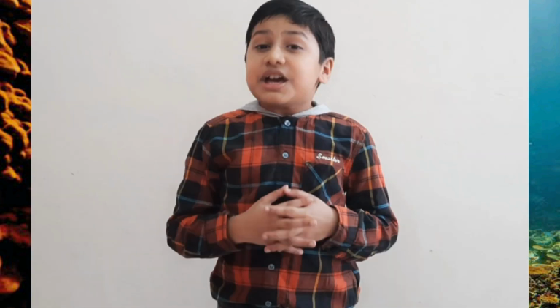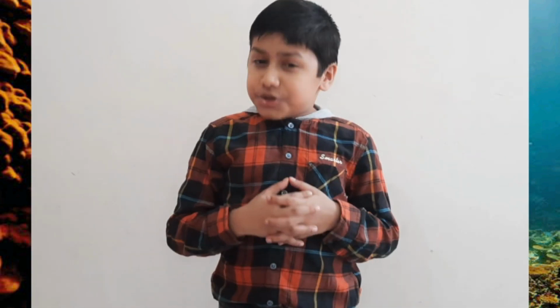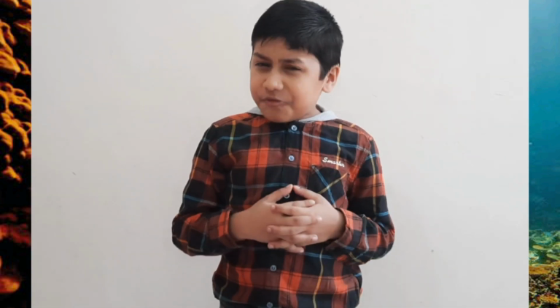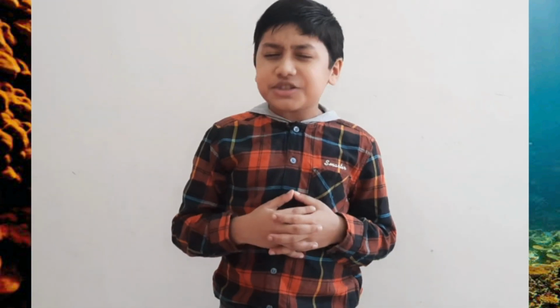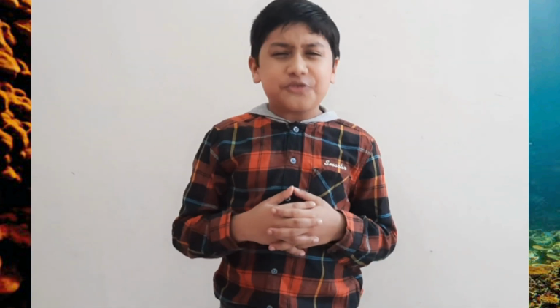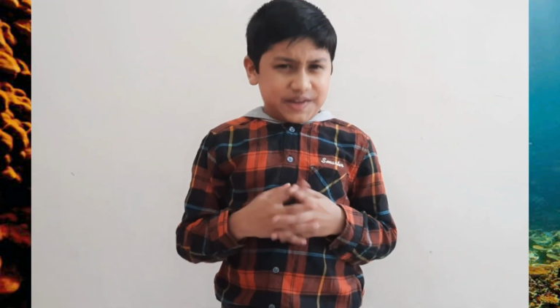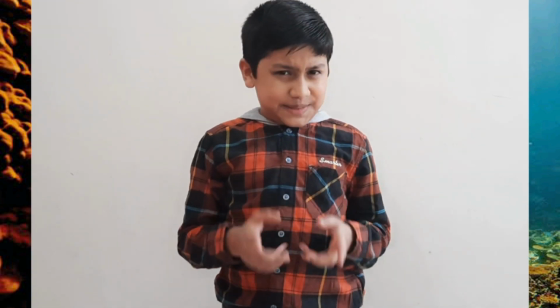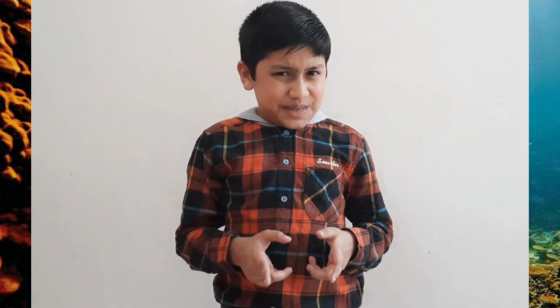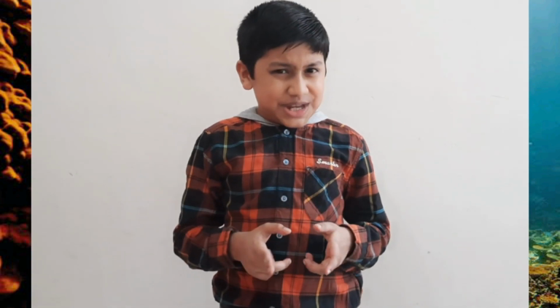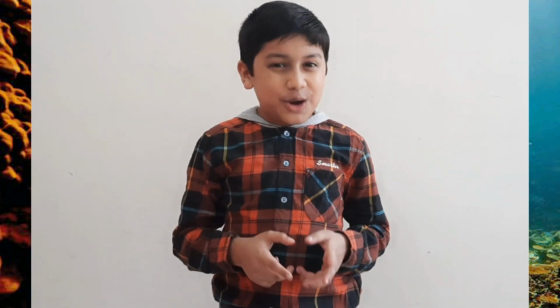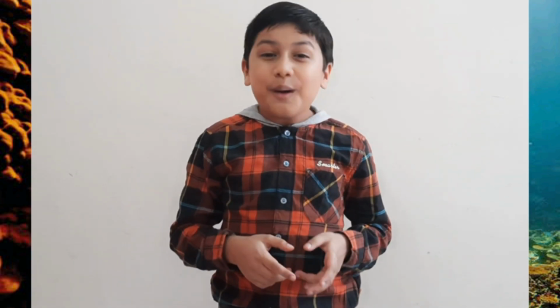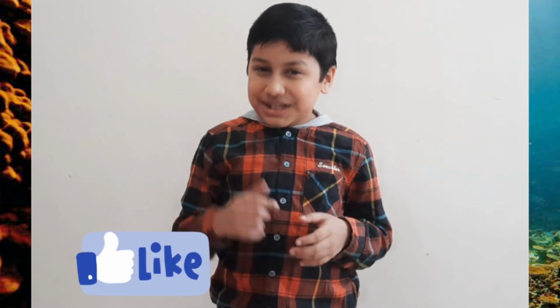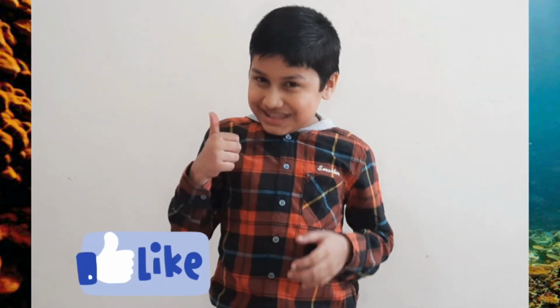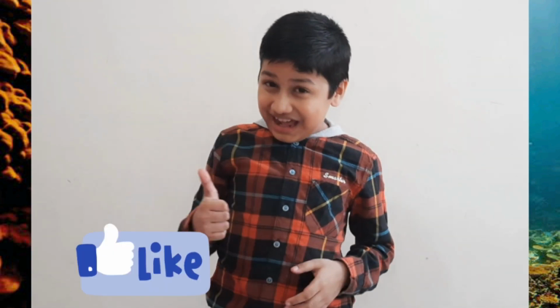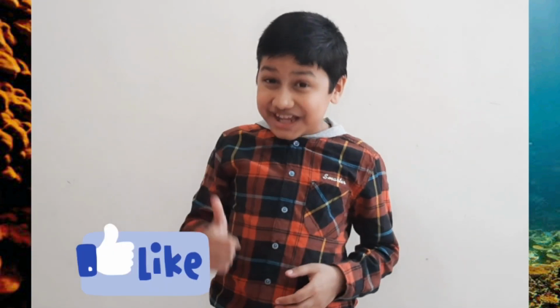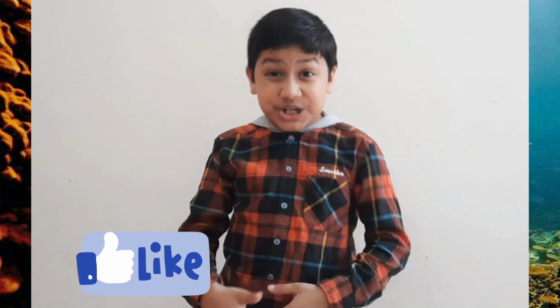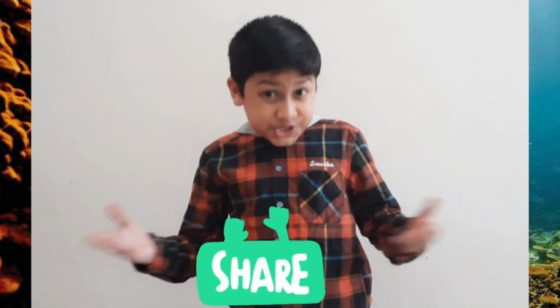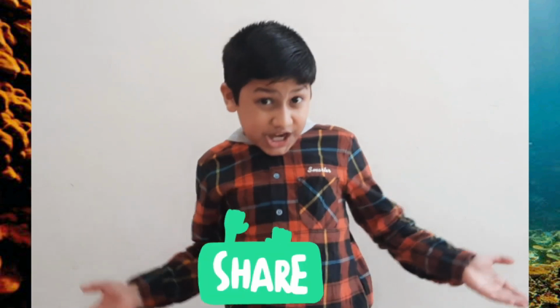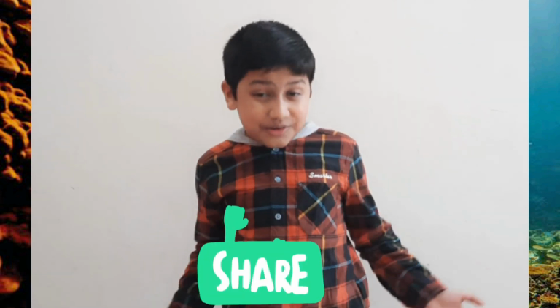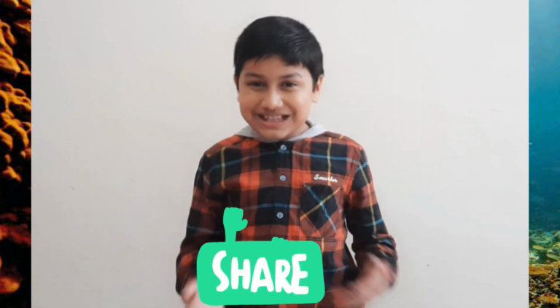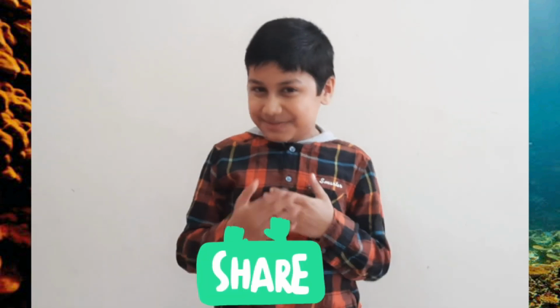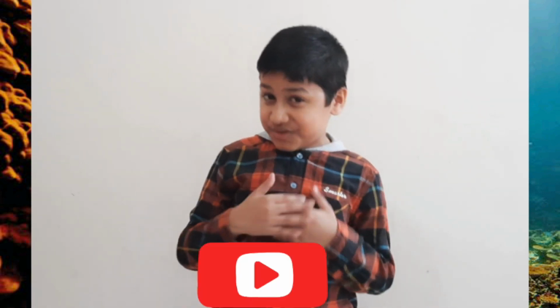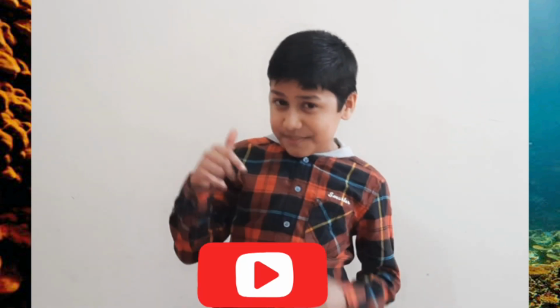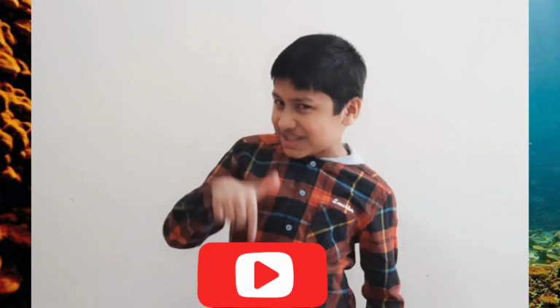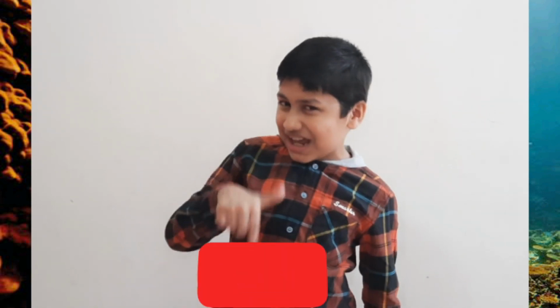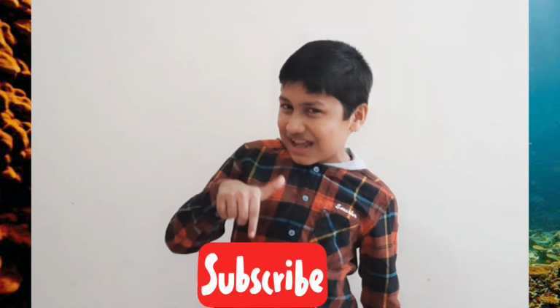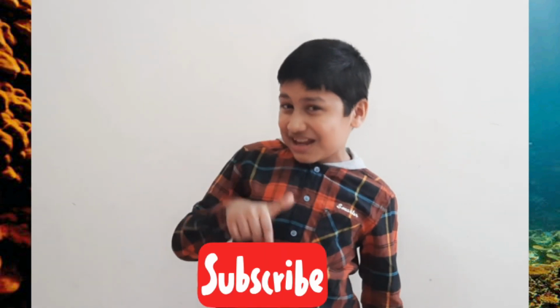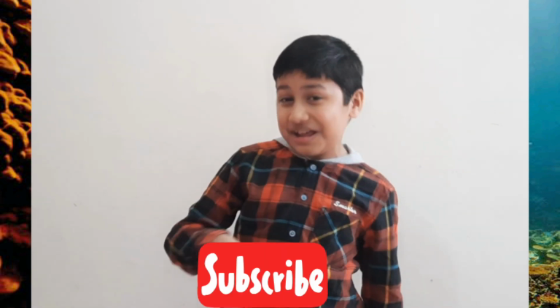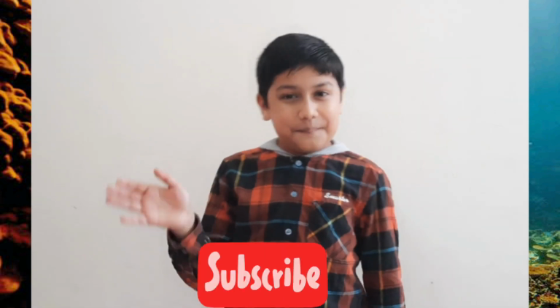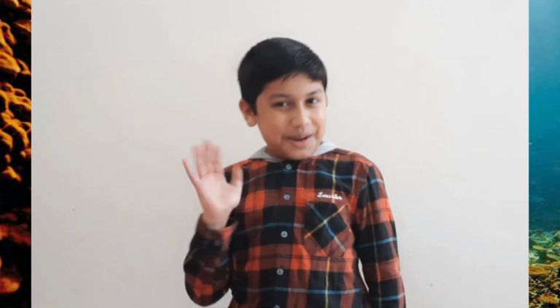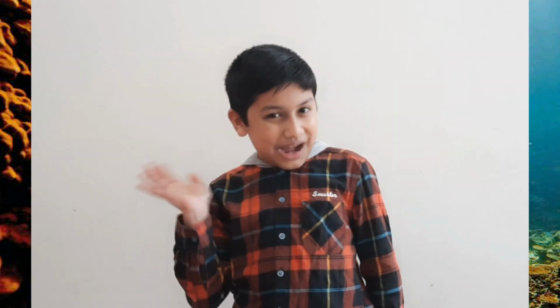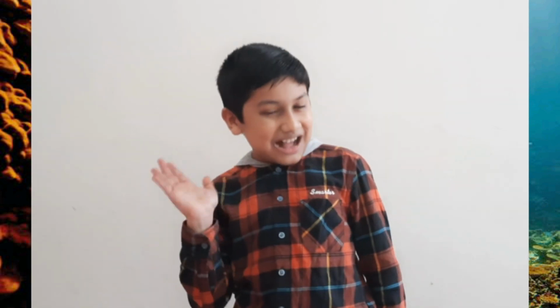So friends, if you are liking my video, please like, share, and subscribe to my channel. Bye-bye!